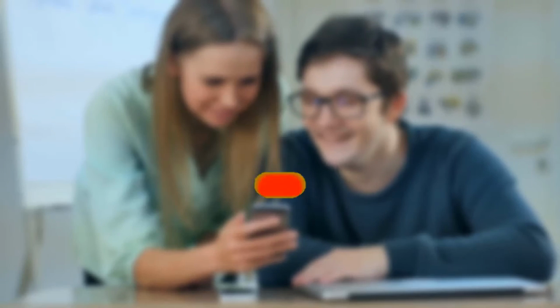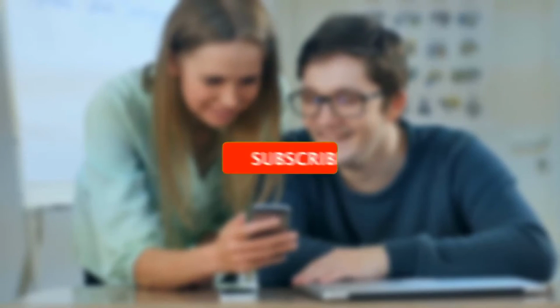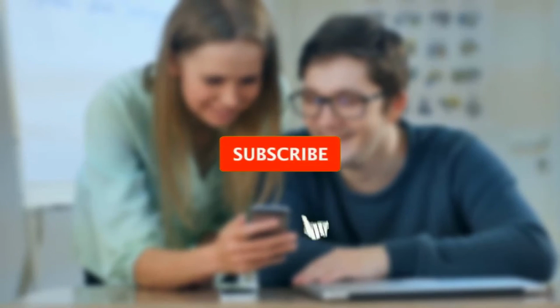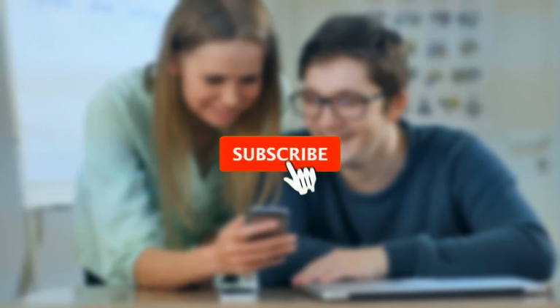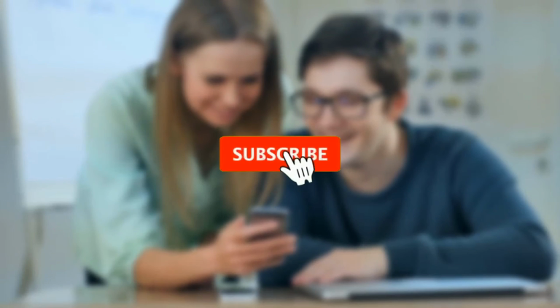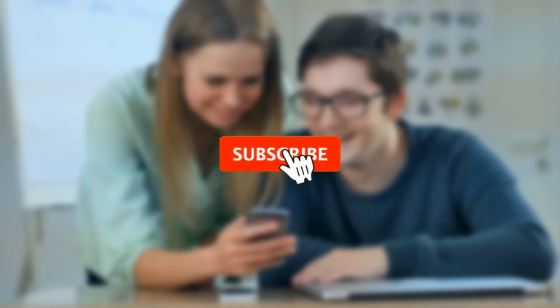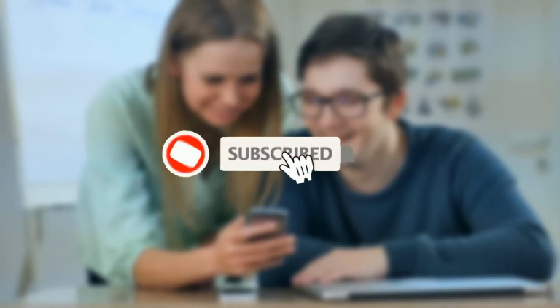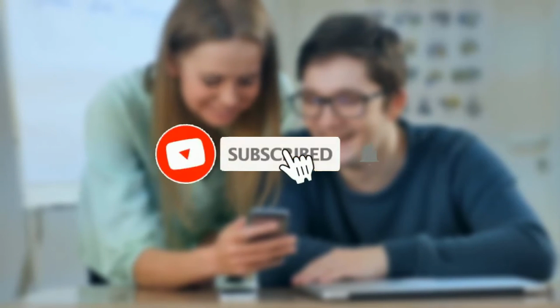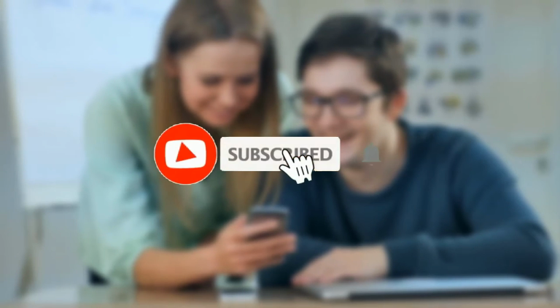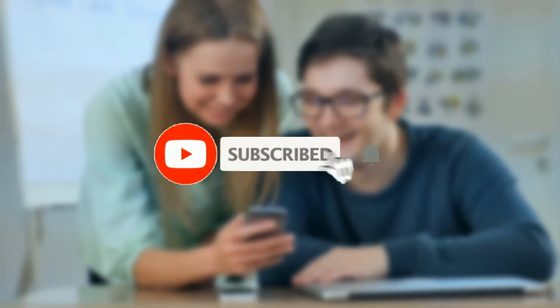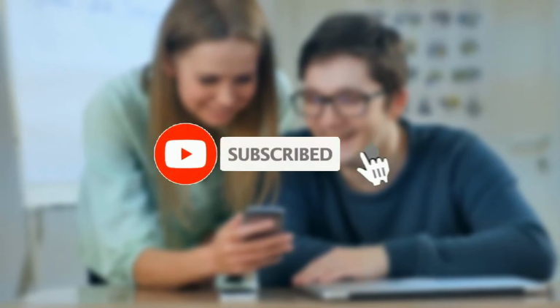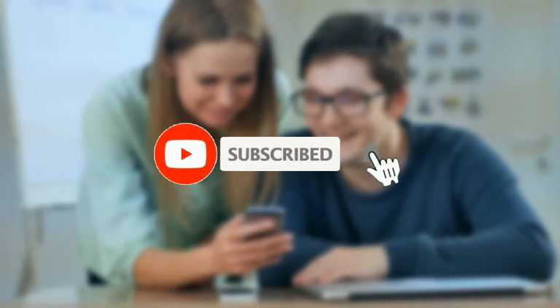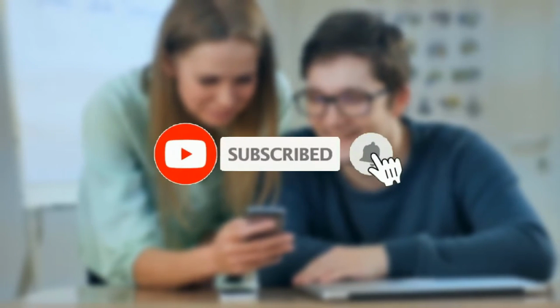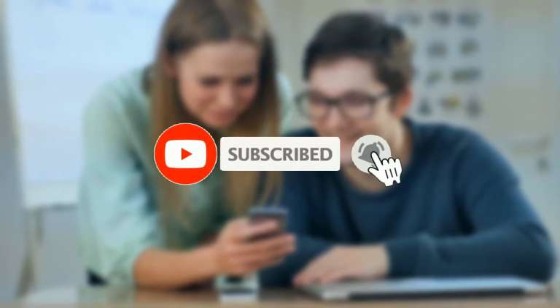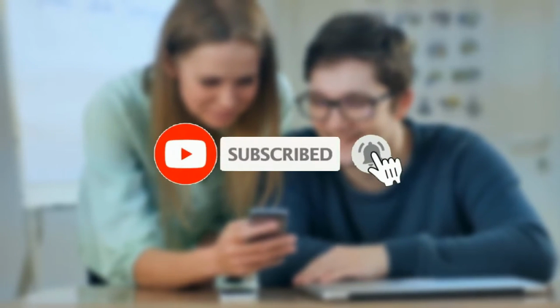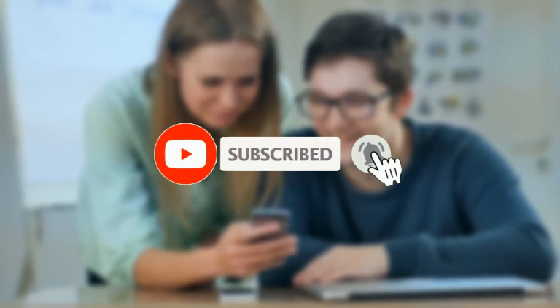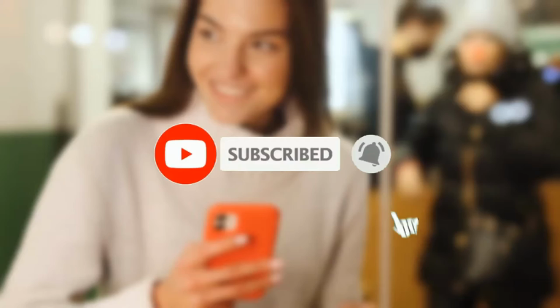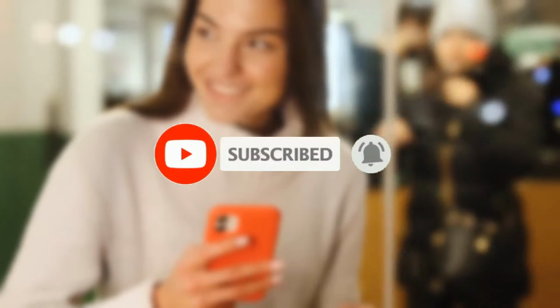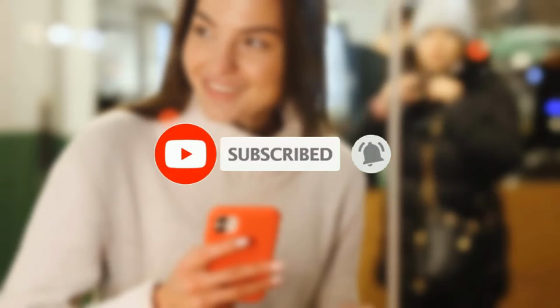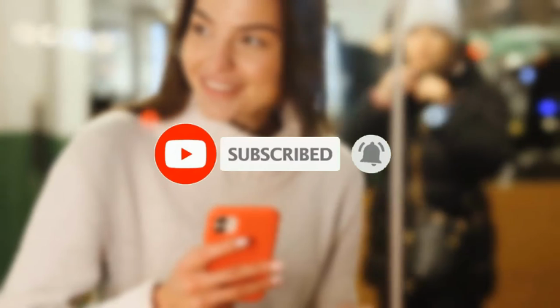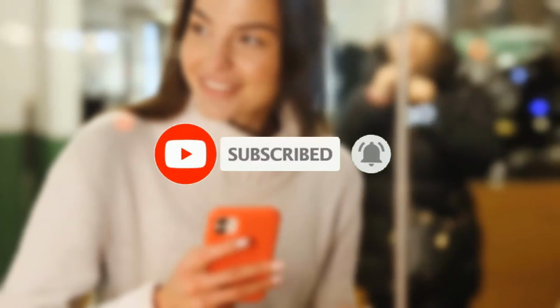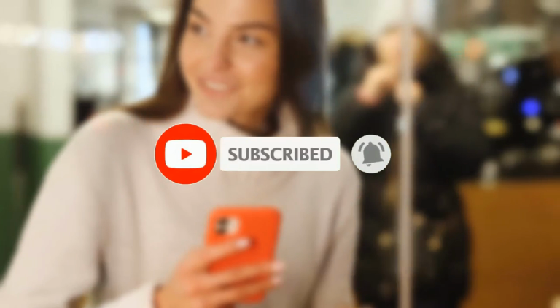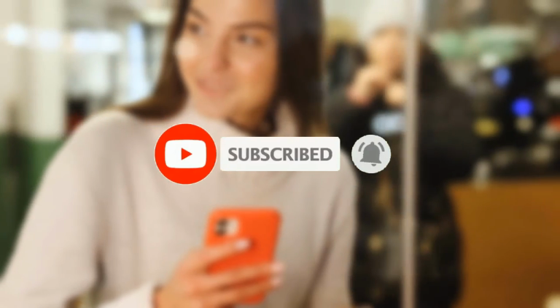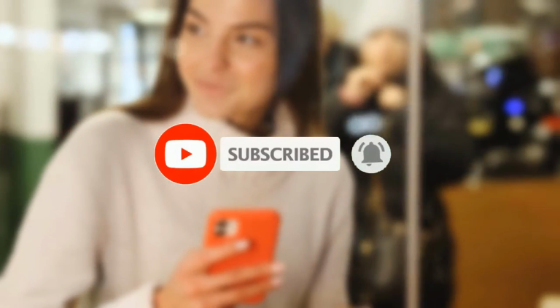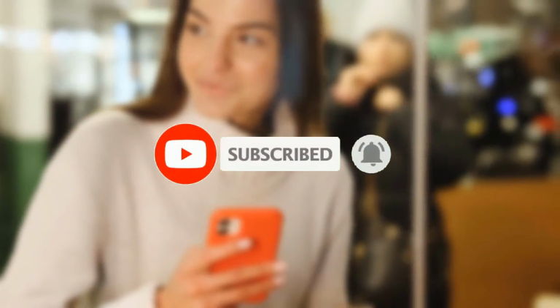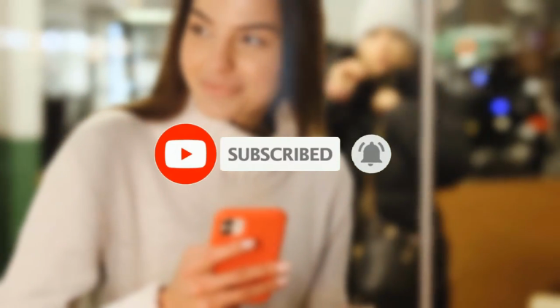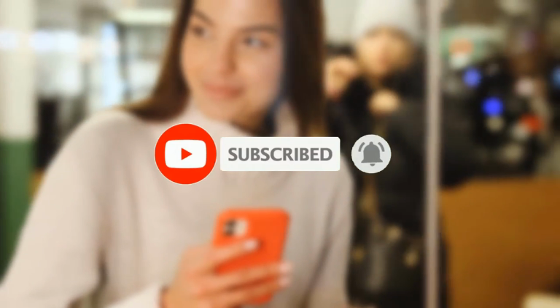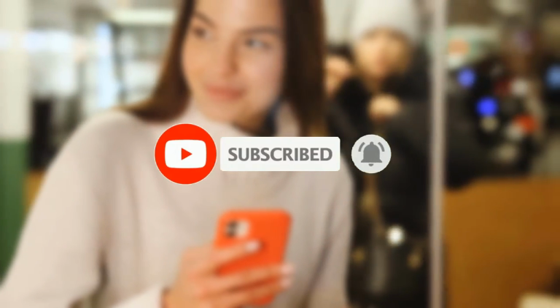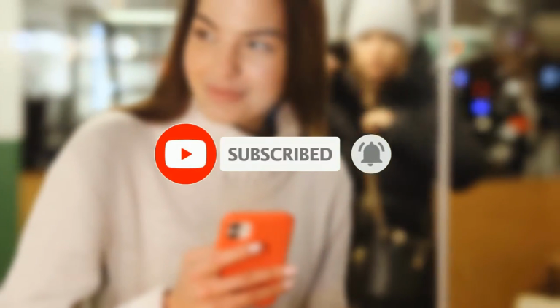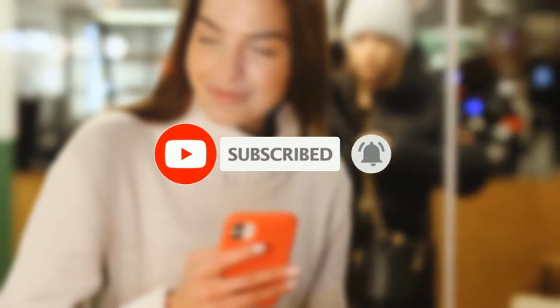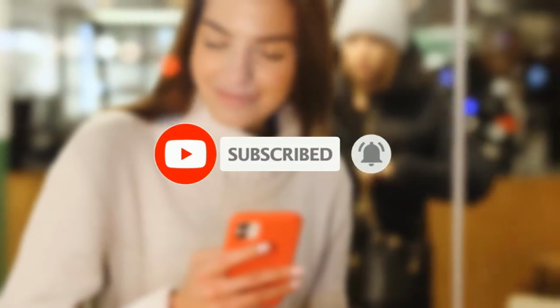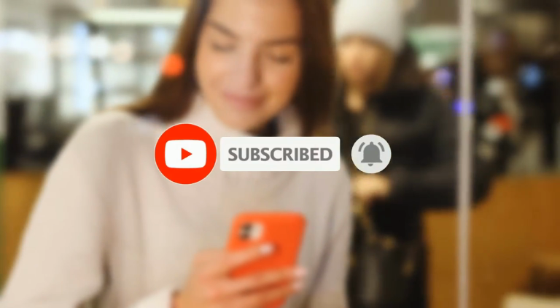Before we get started, be sure to subscribe to our channel and ring the bell to get notified about our latest videos.